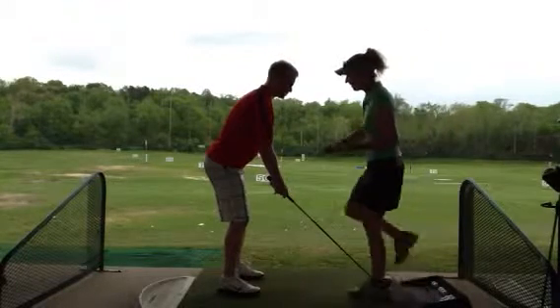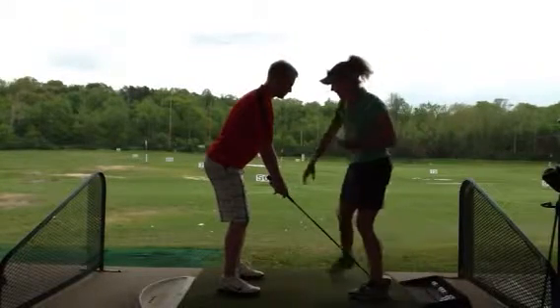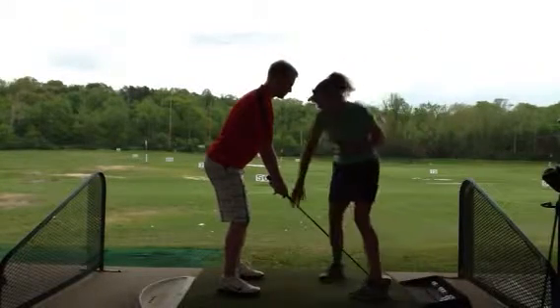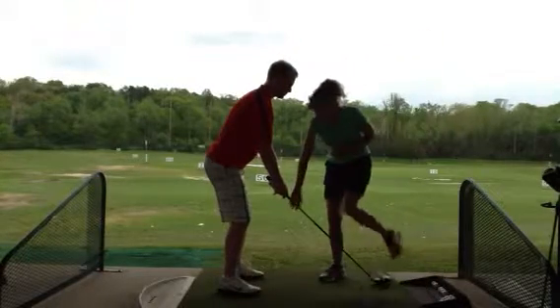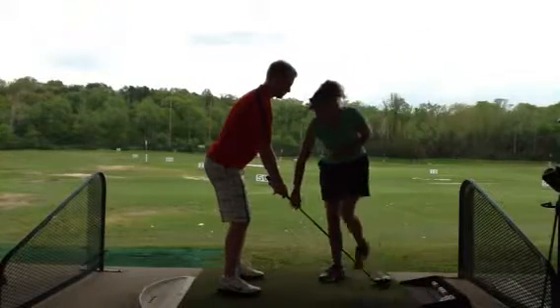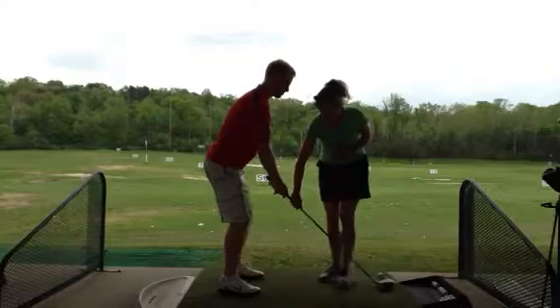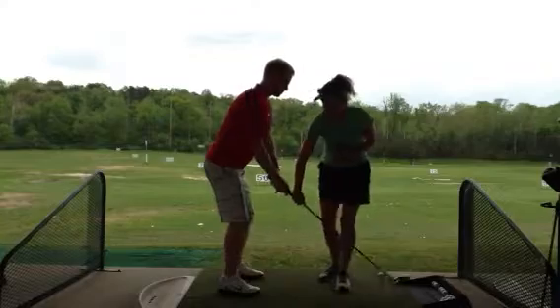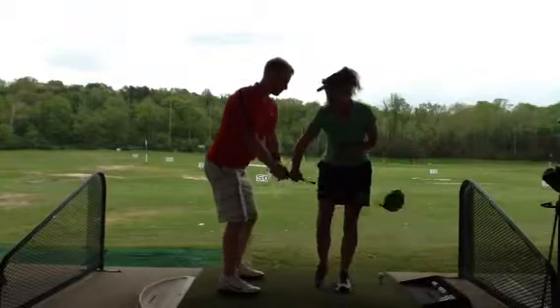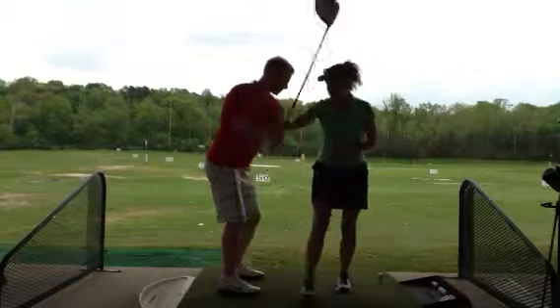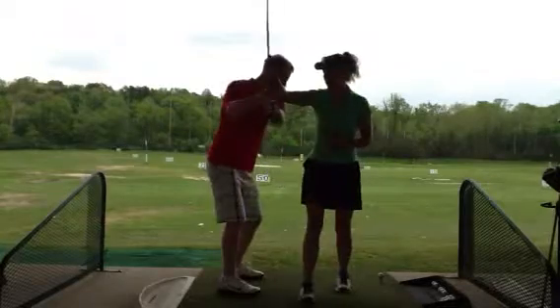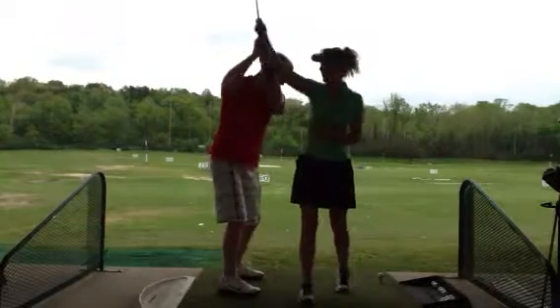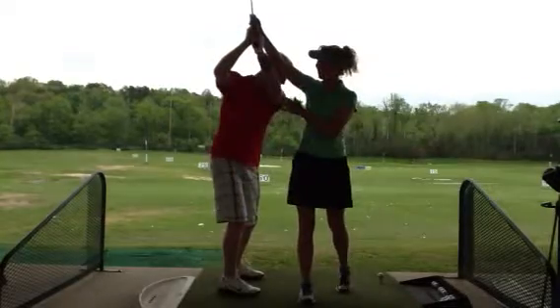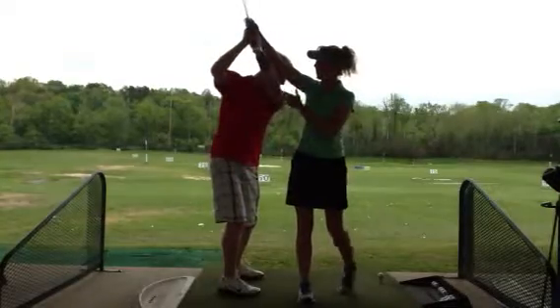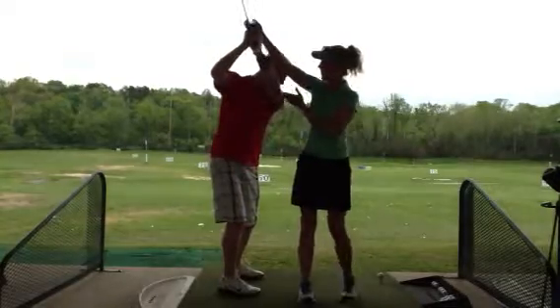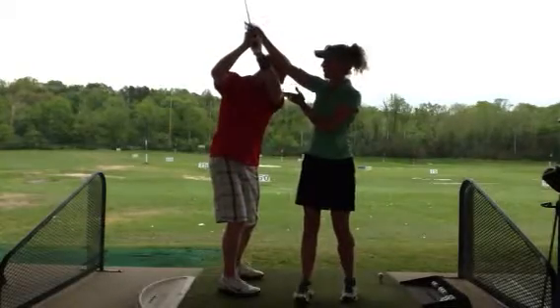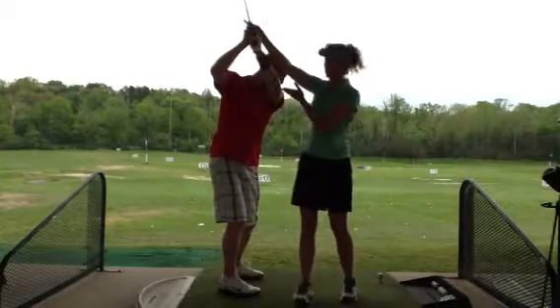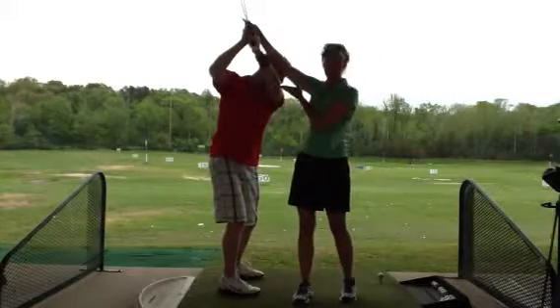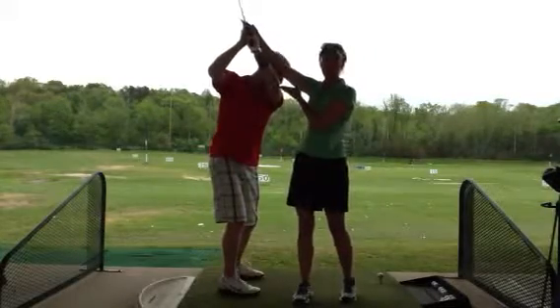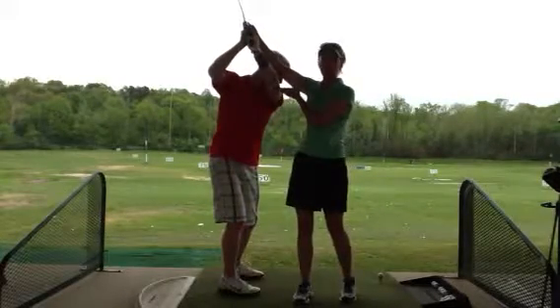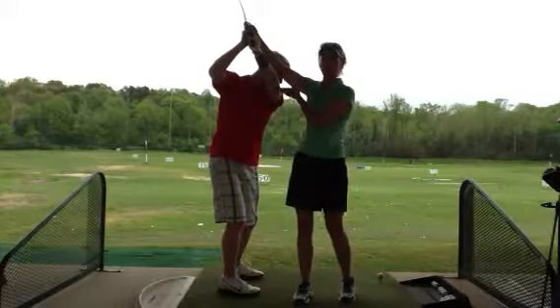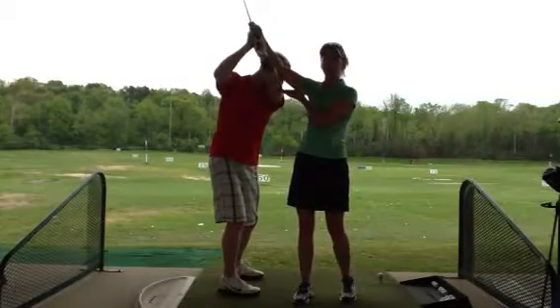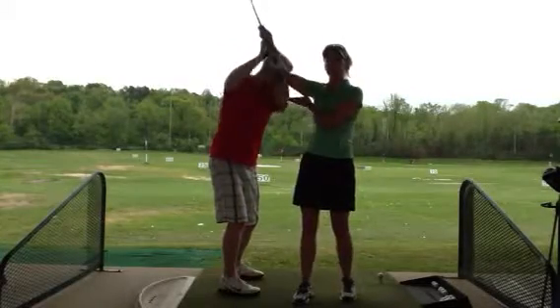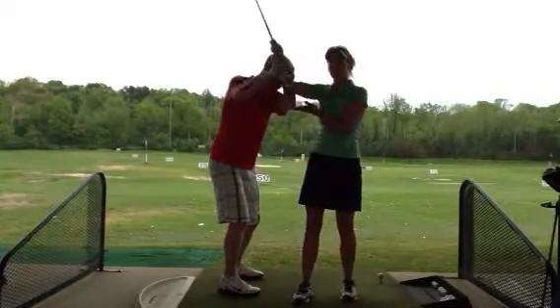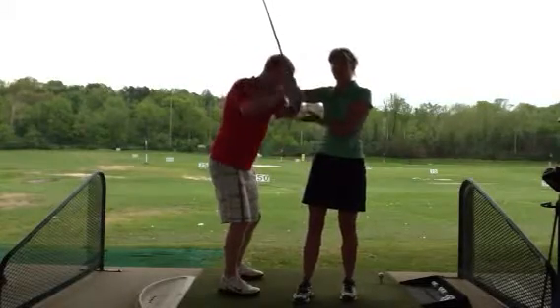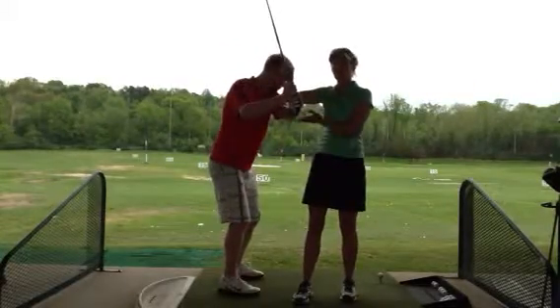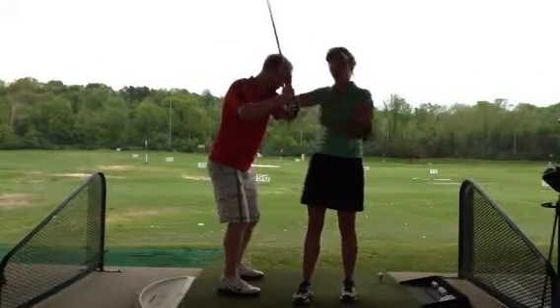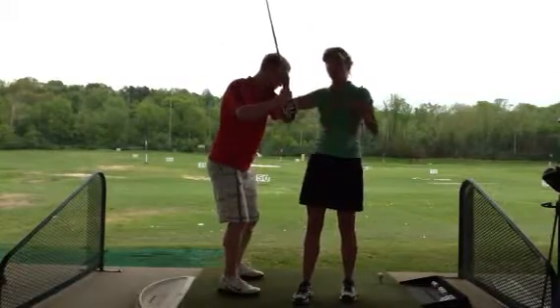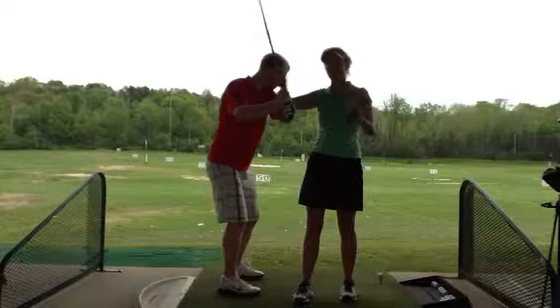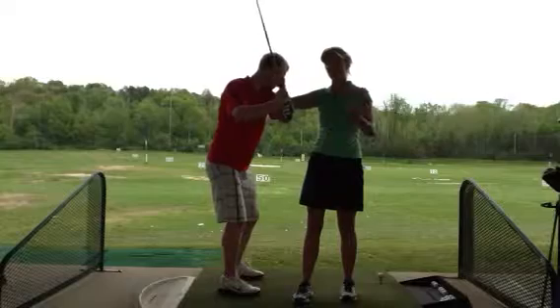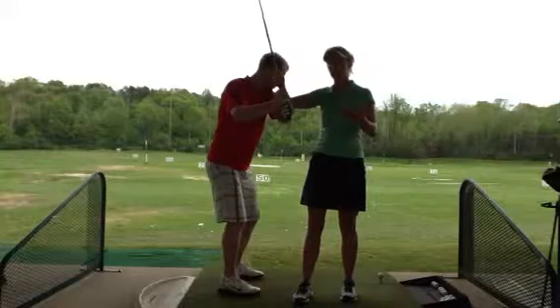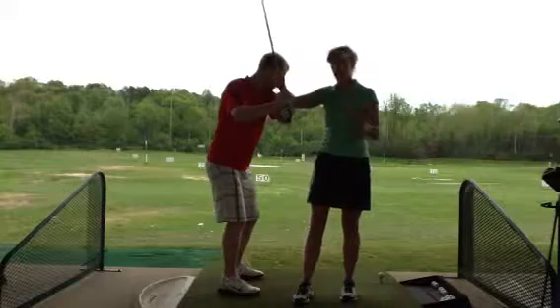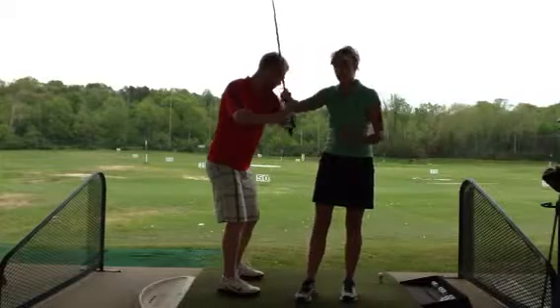When we started off, Ryan was getting very, very steep with his left arm. You can see how it was coming up very high and actually getting even steeper coming down. So the result, of course, was a slice.